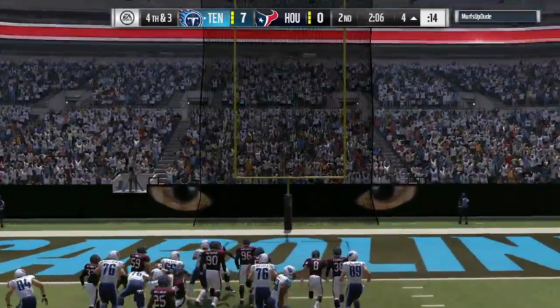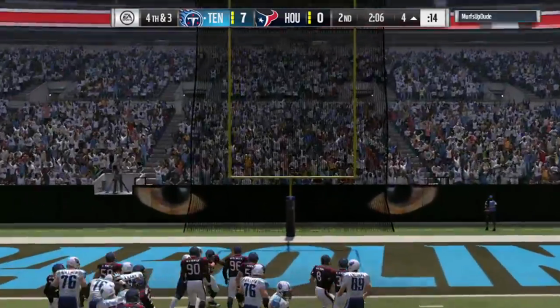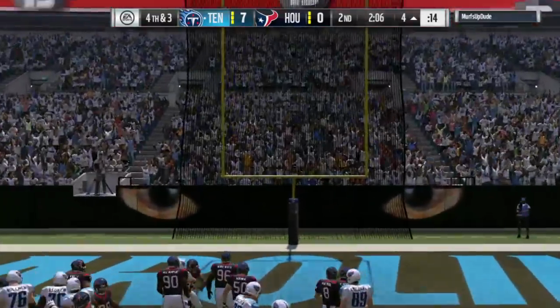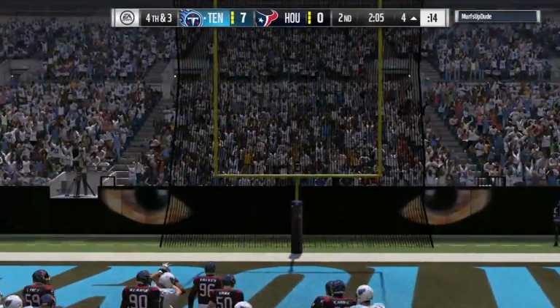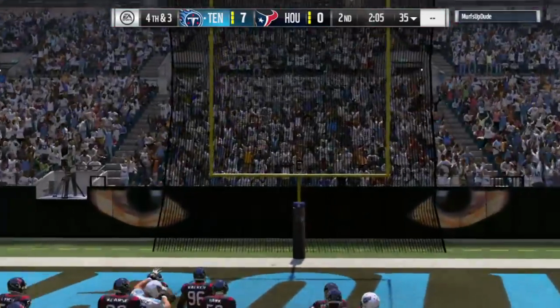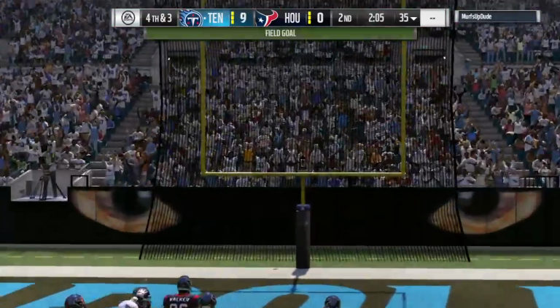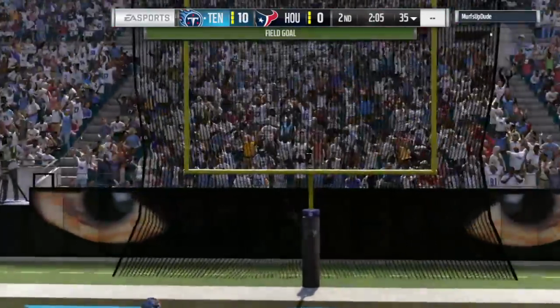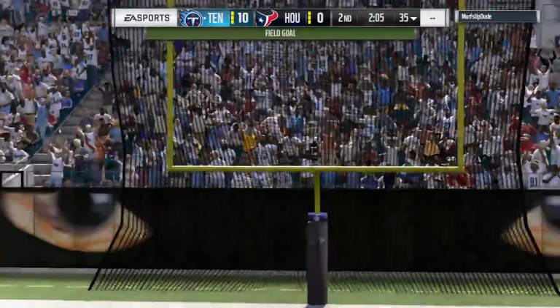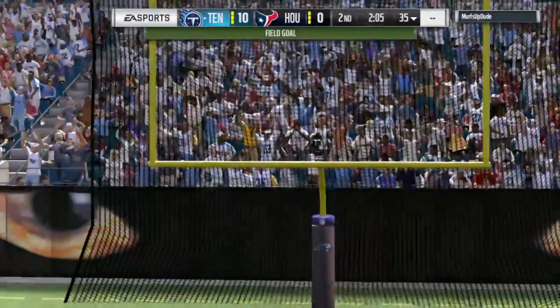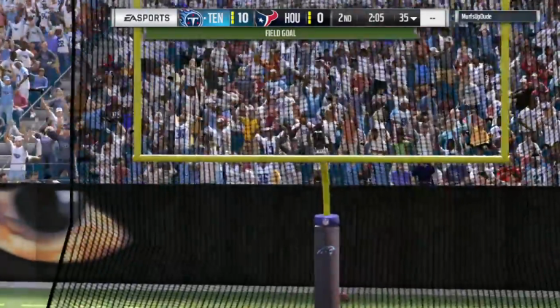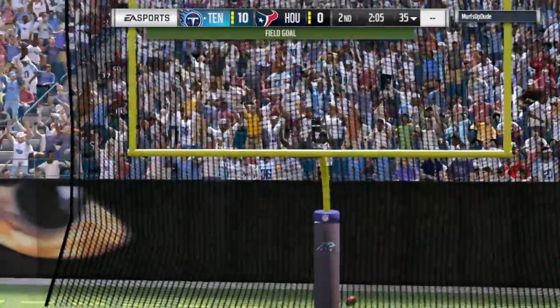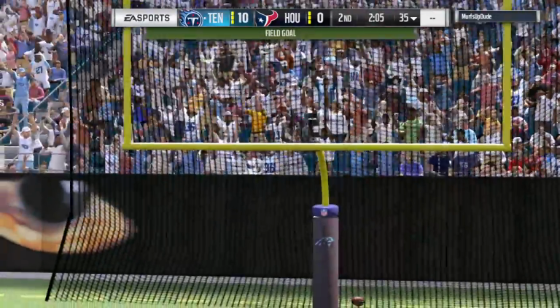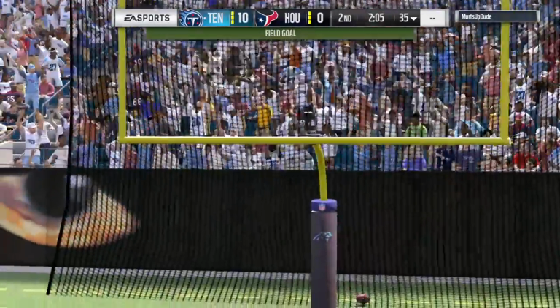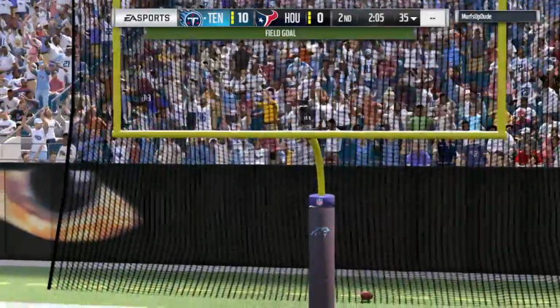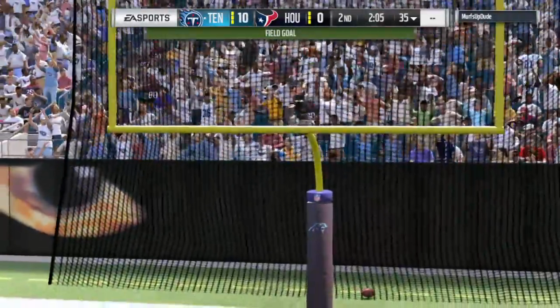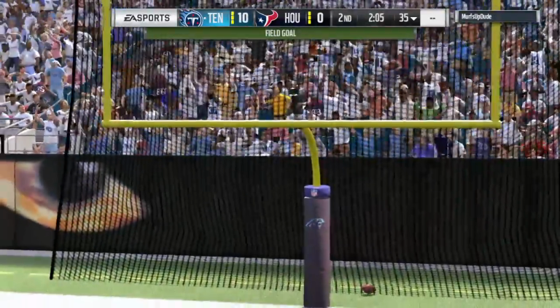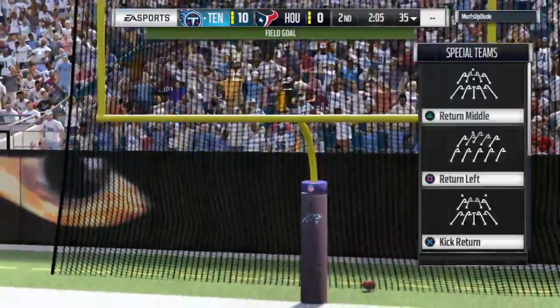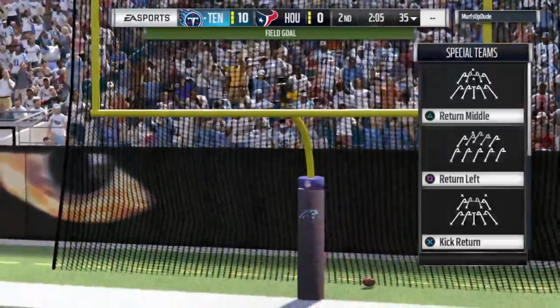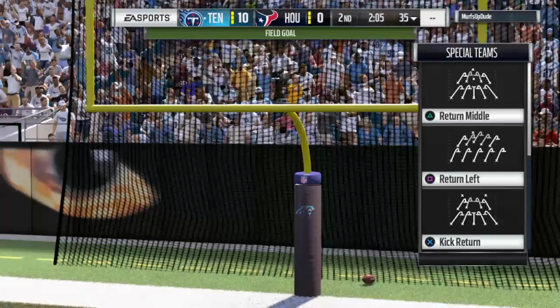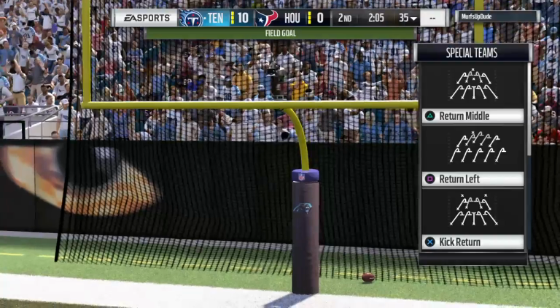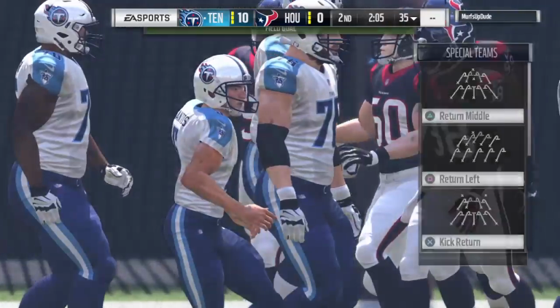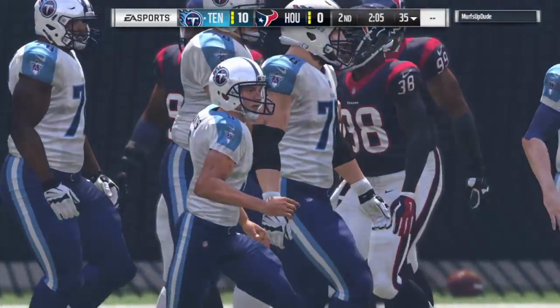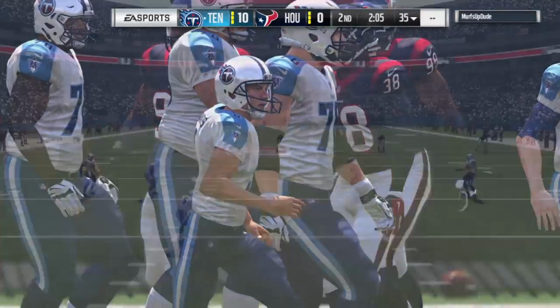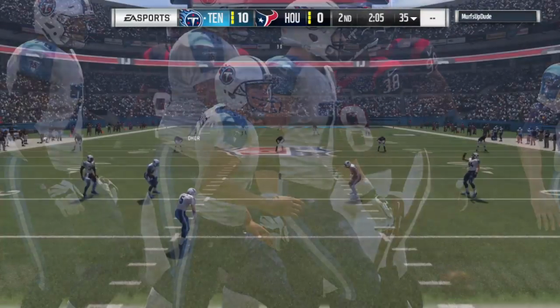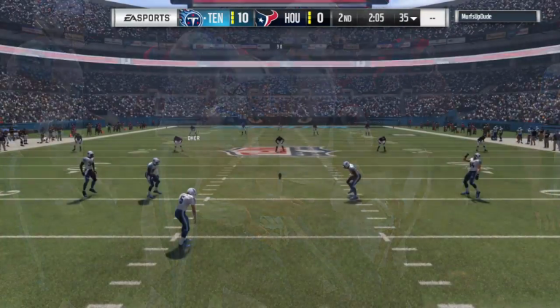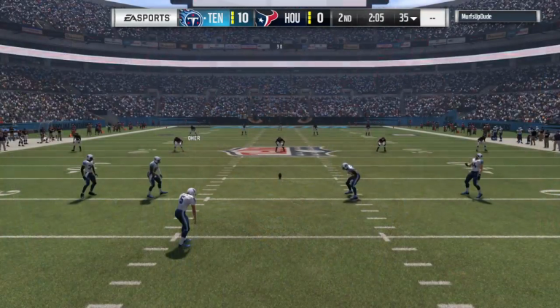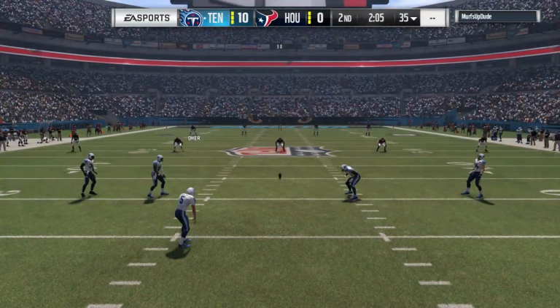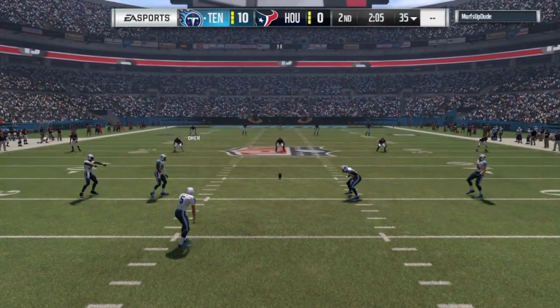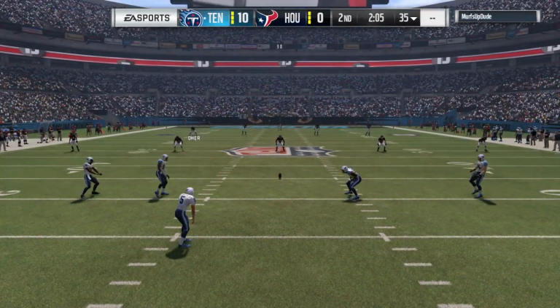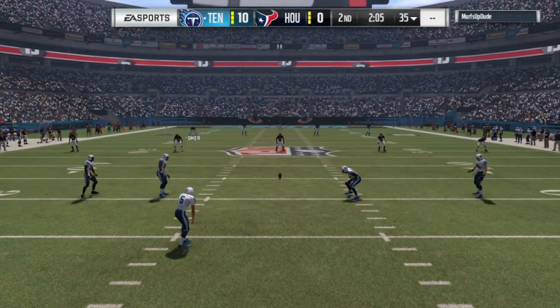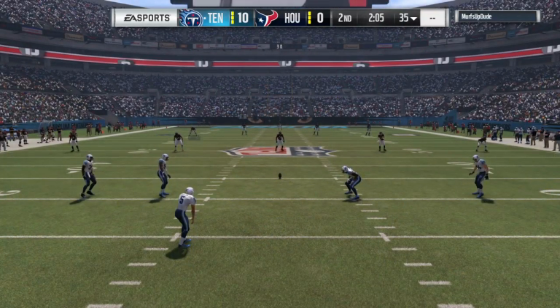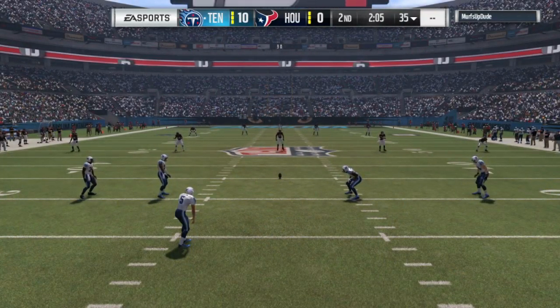And Santos able to put this one up and through — it's good. And the lead moves to 10-zip.